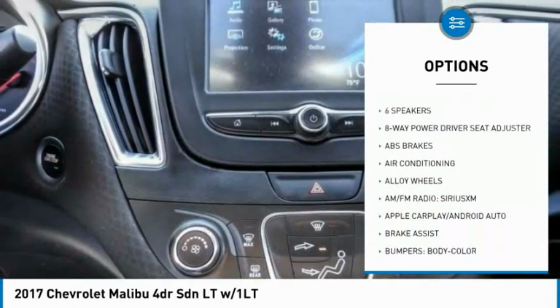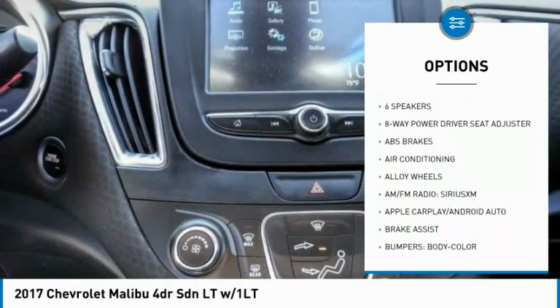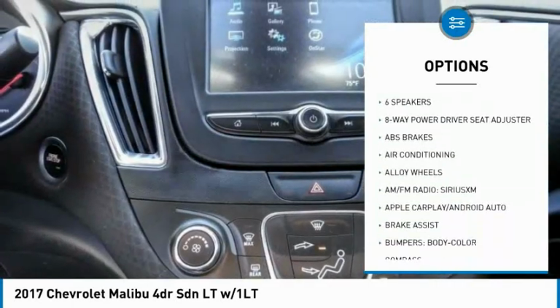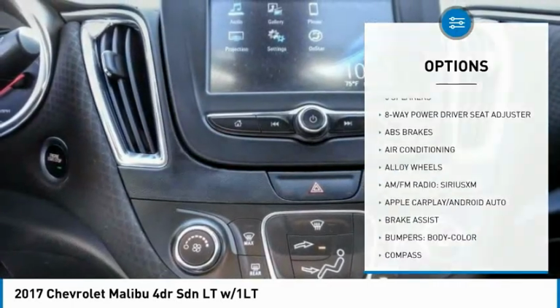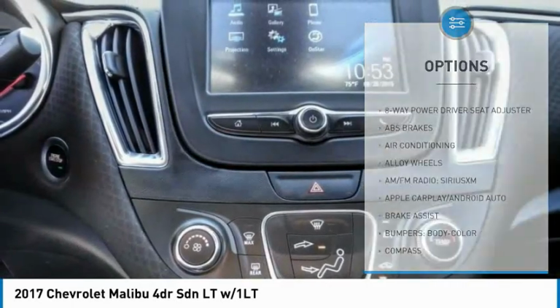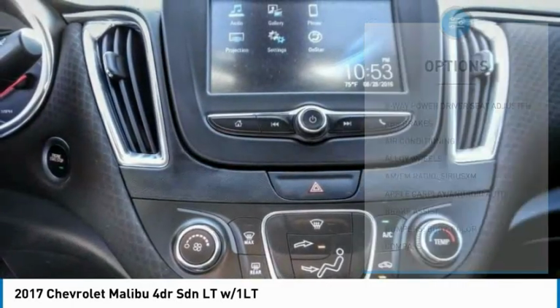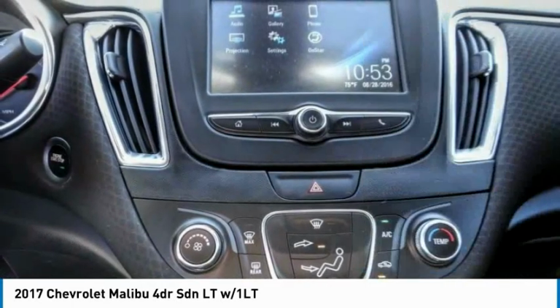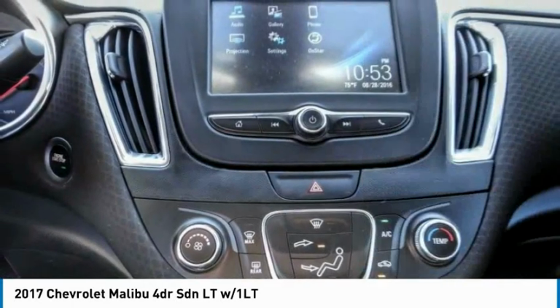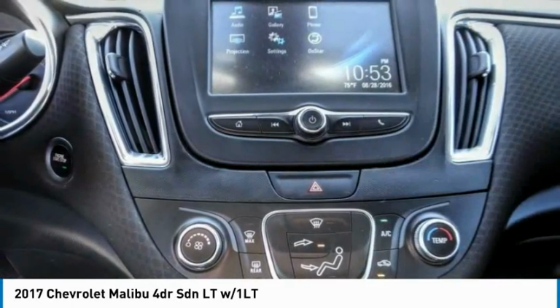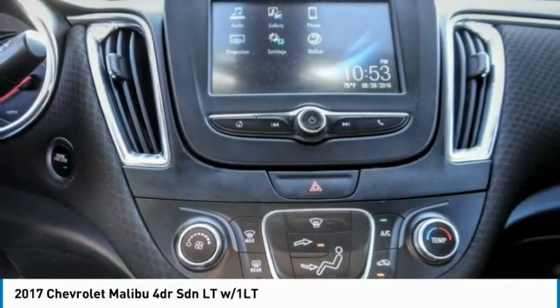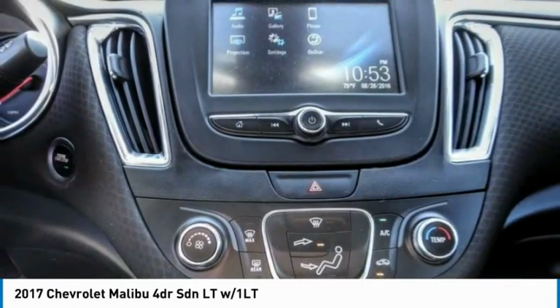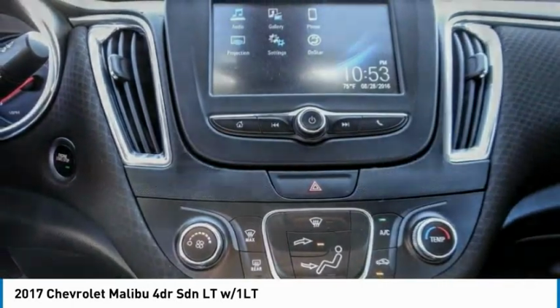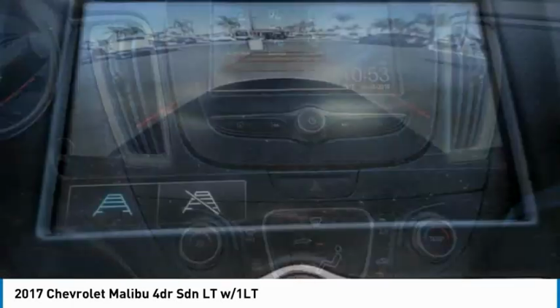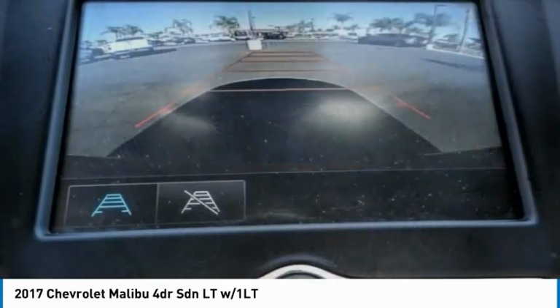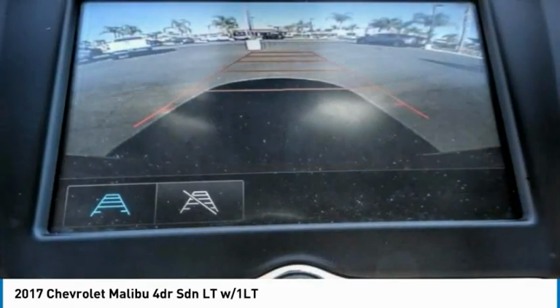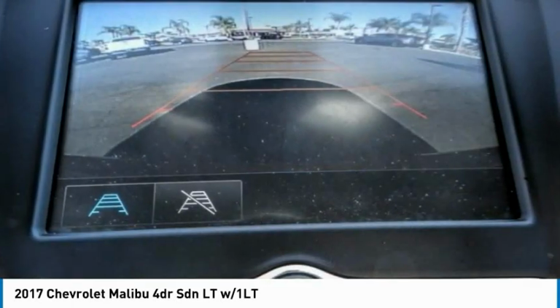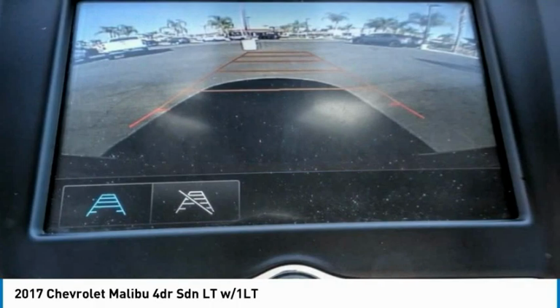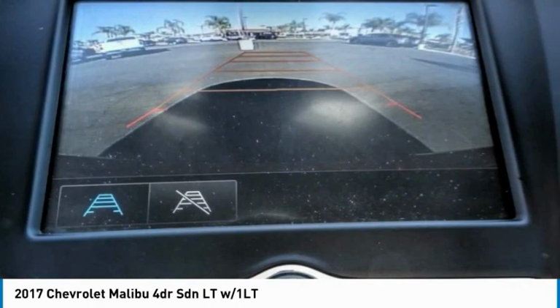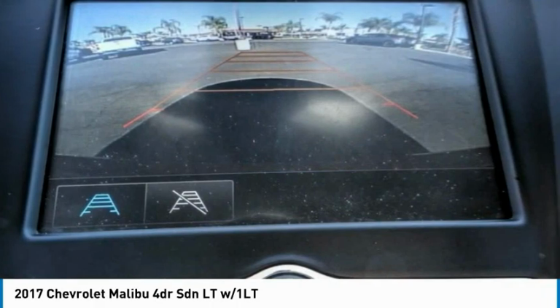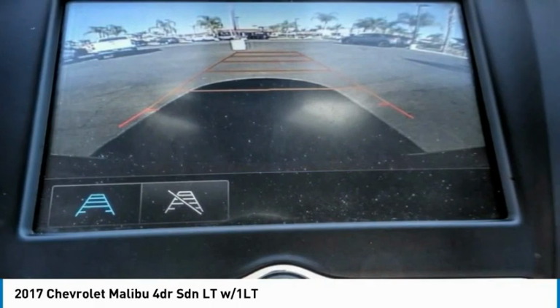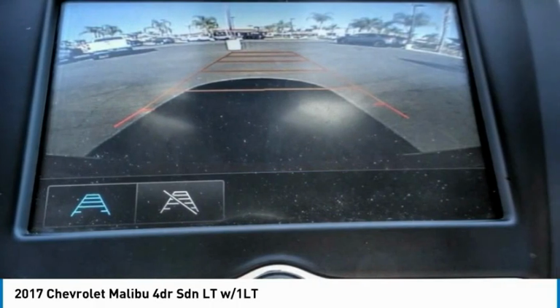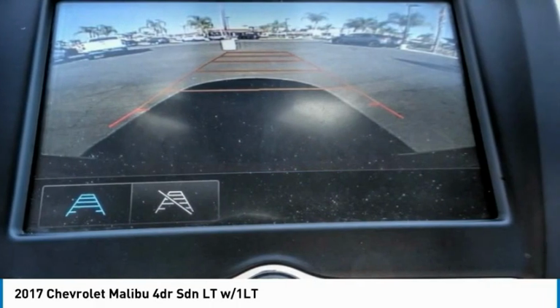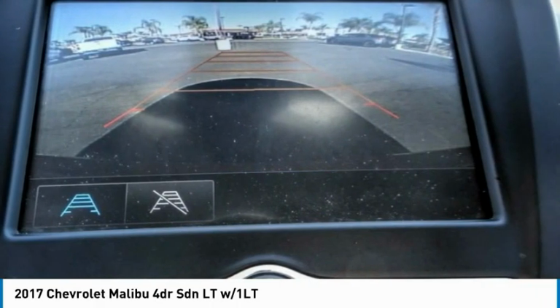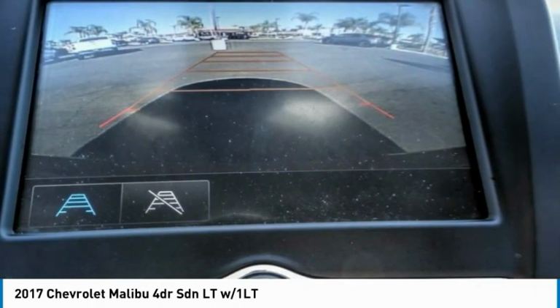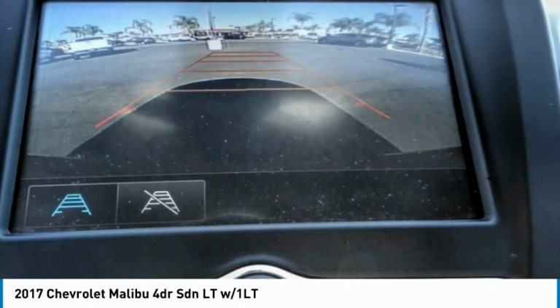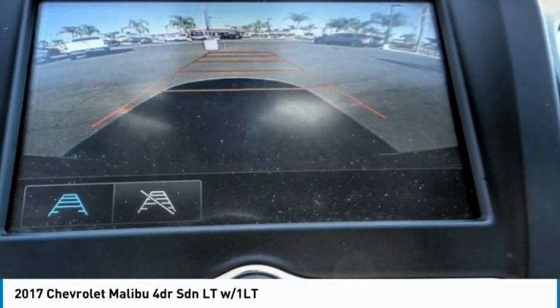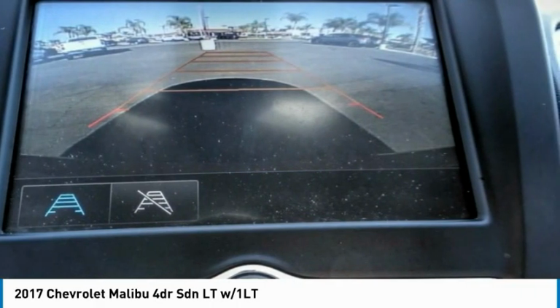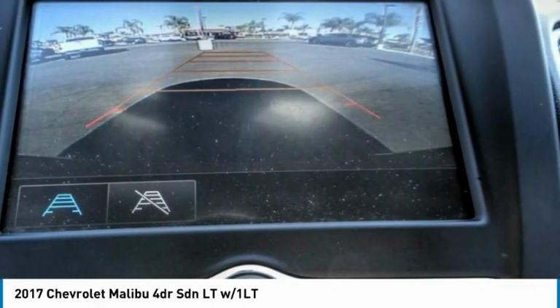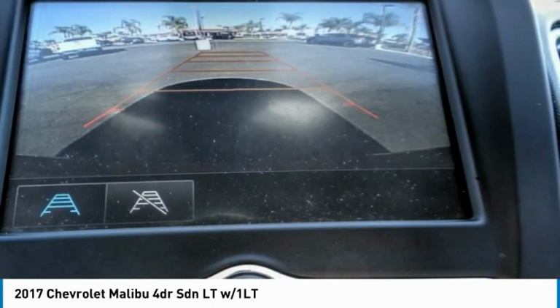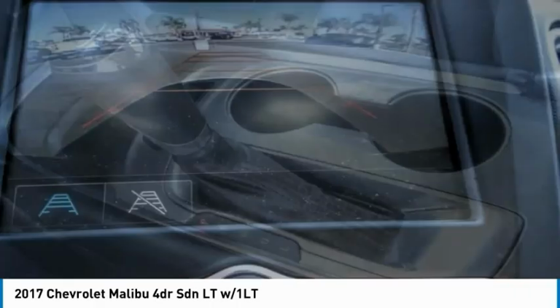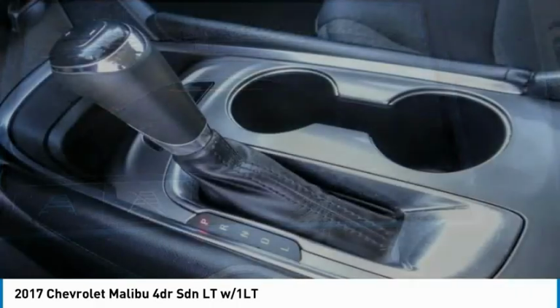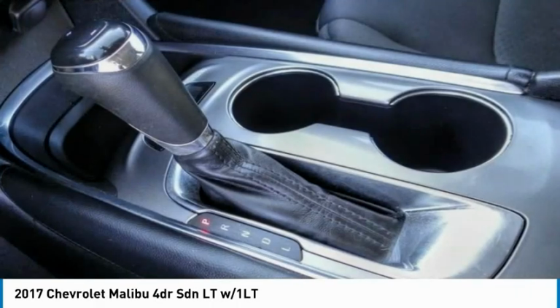Speed control, four-wheel disc brakes, front license plate bracket, and rear window defroster.